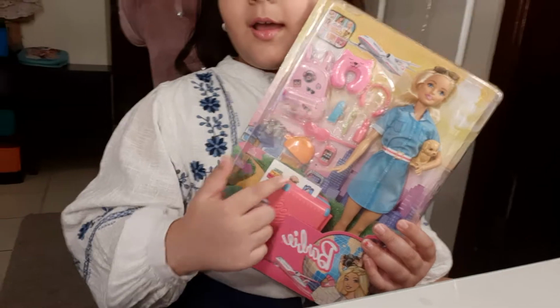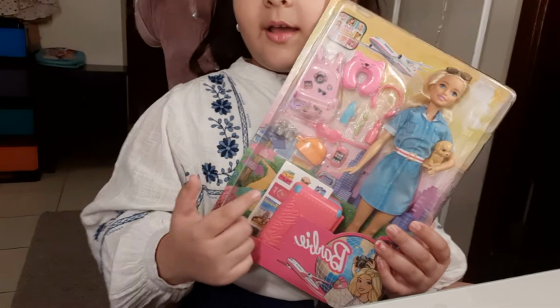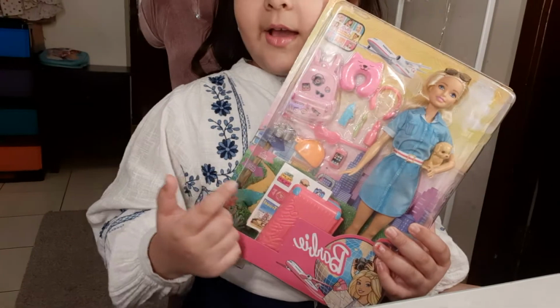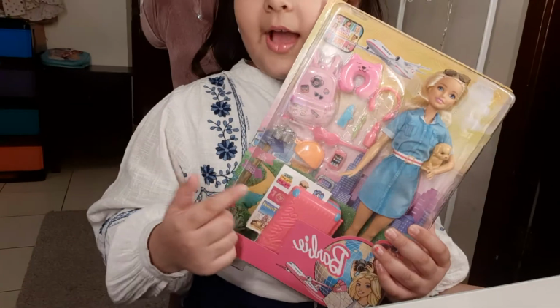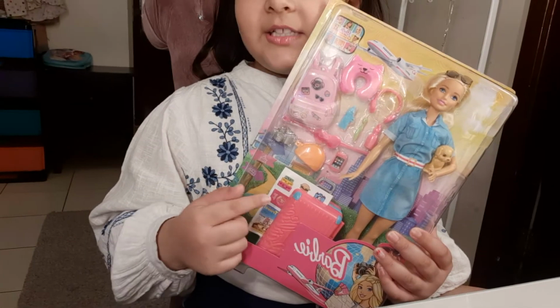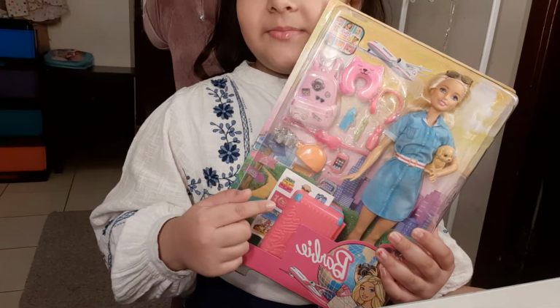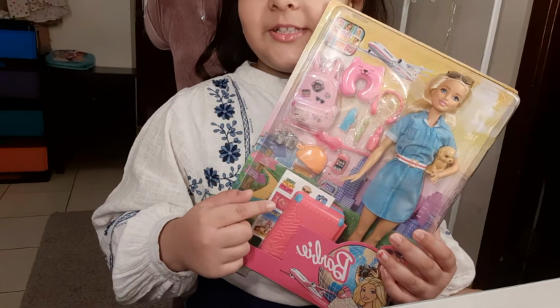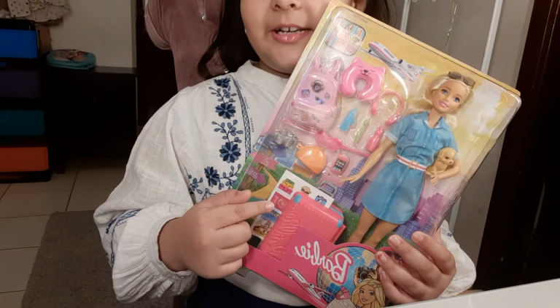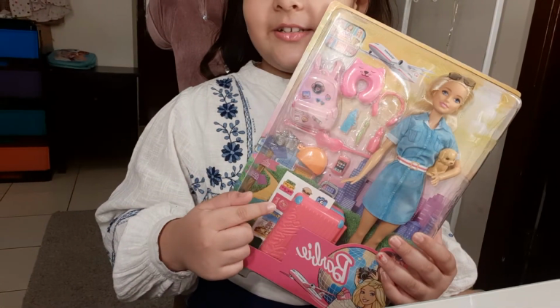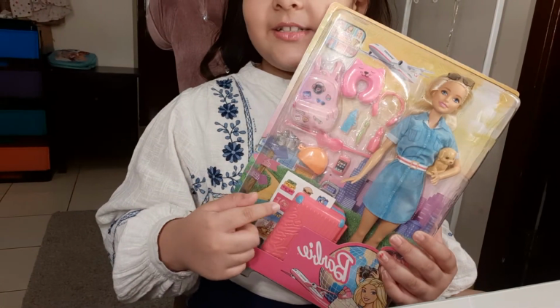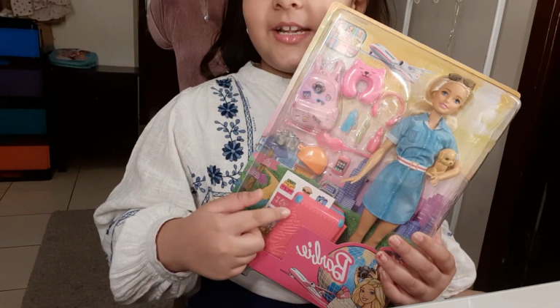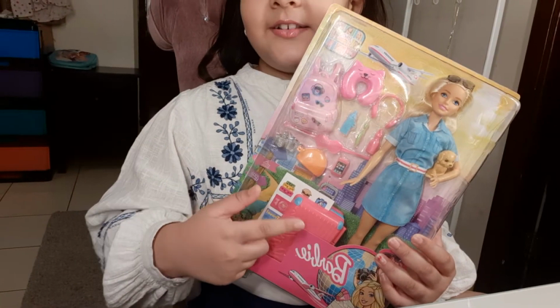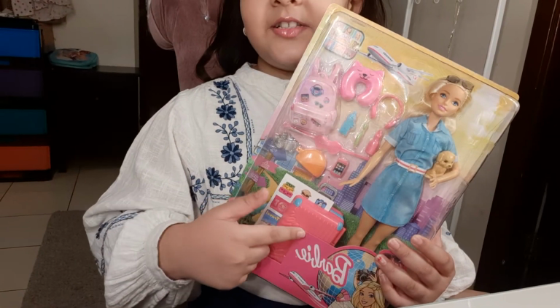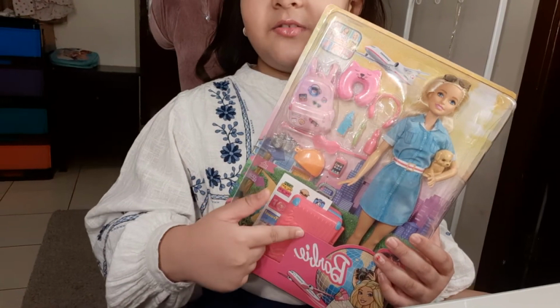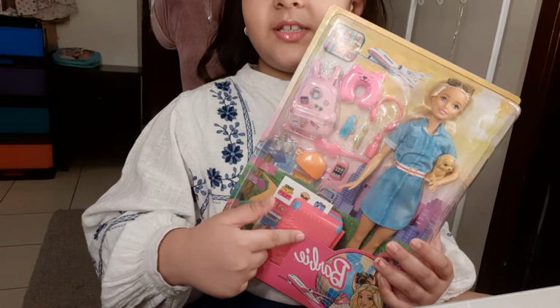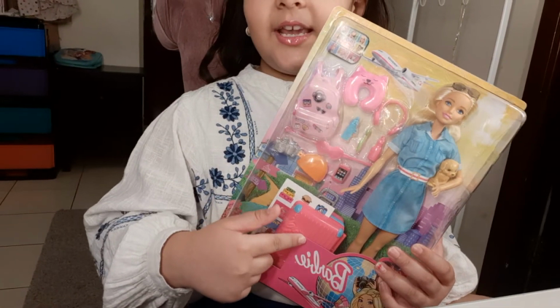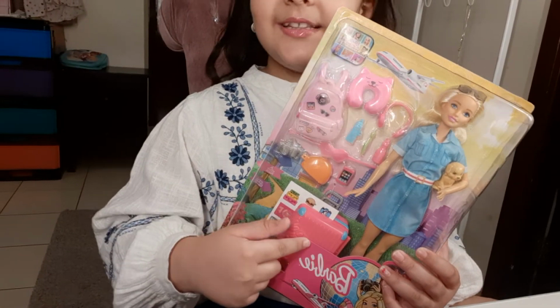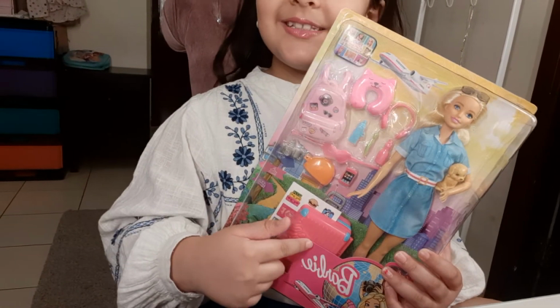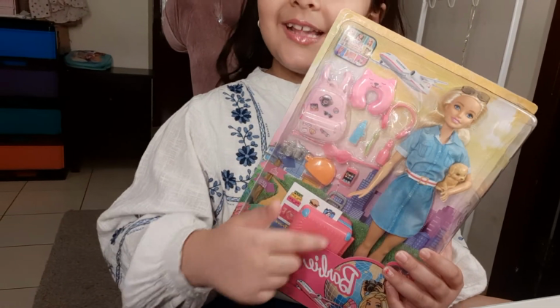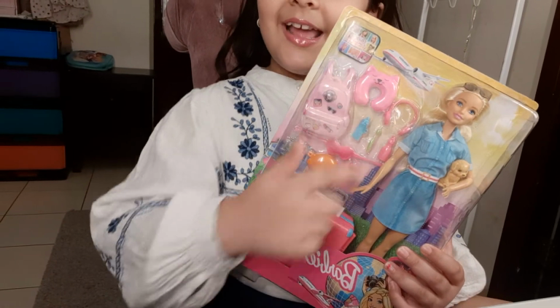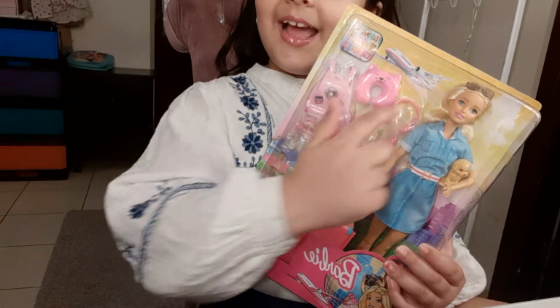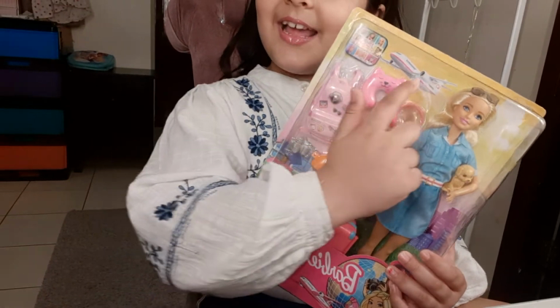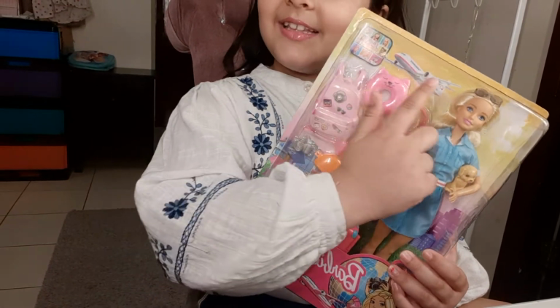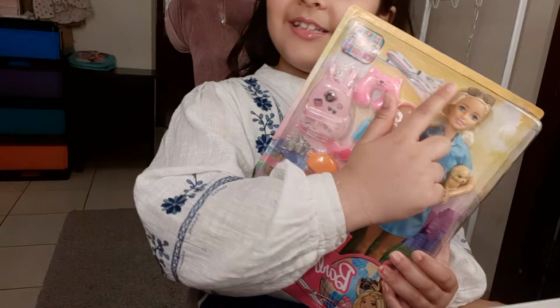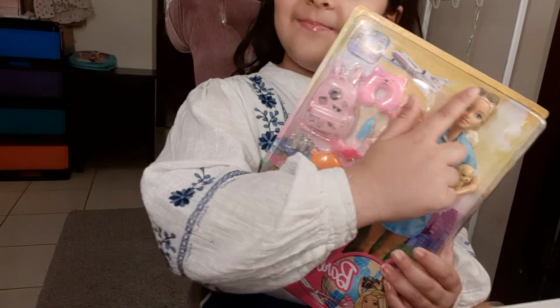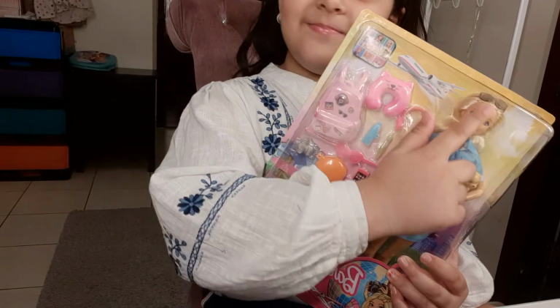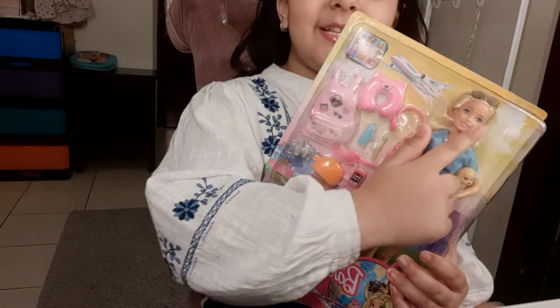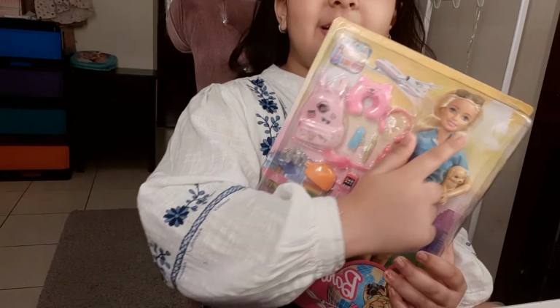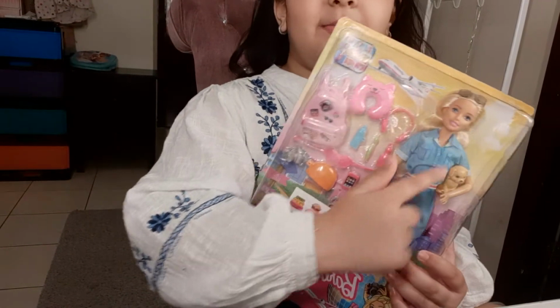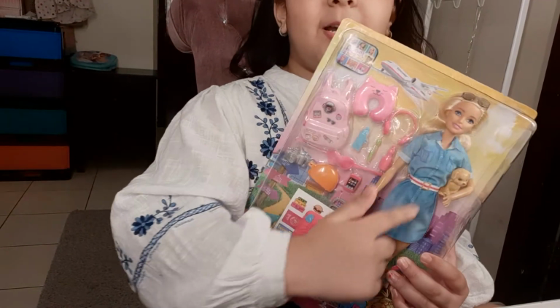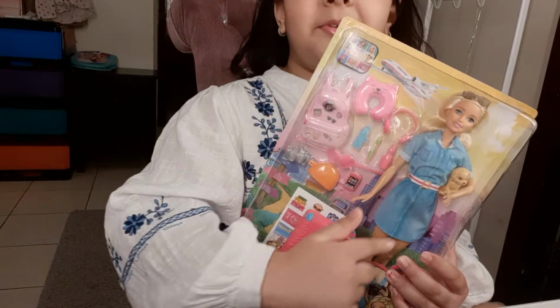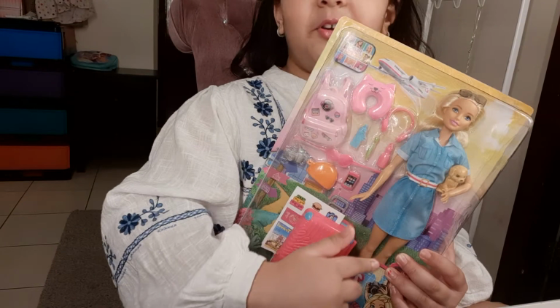And some stickers, and her suitcase, and a Barbie doll.